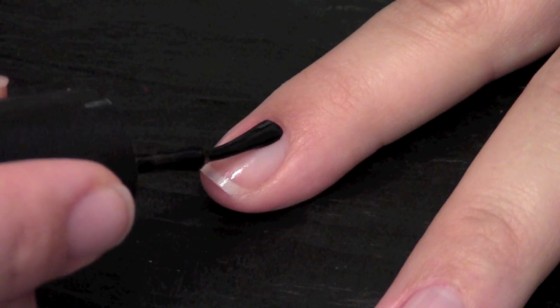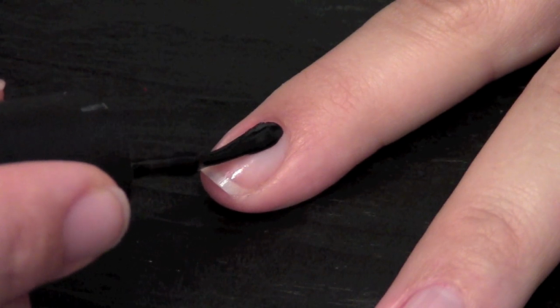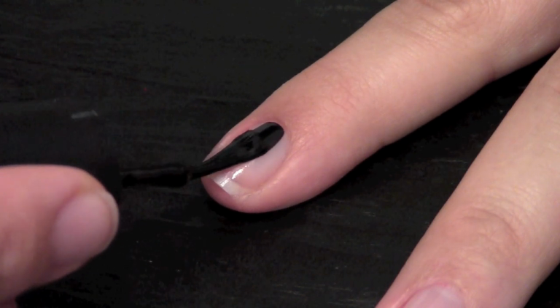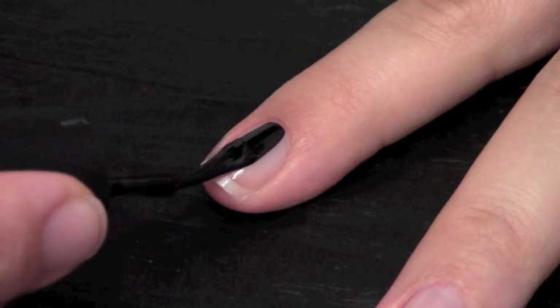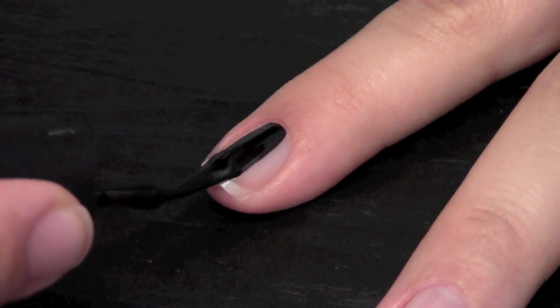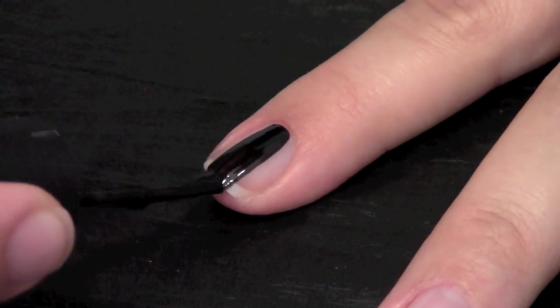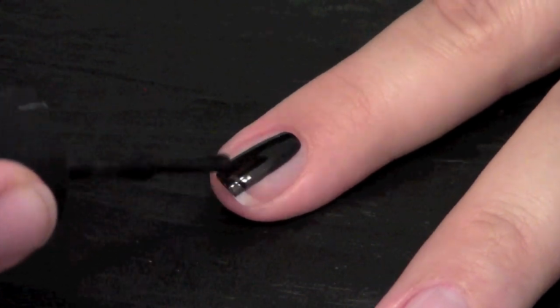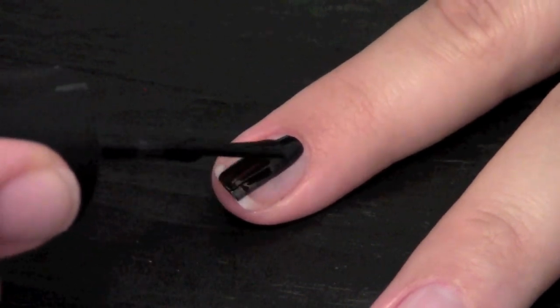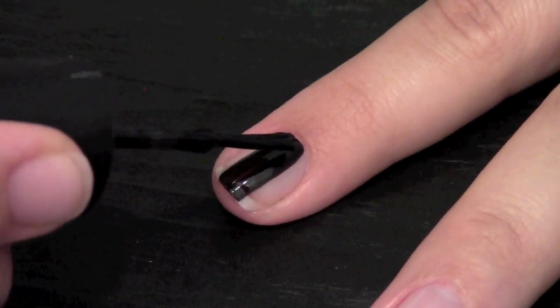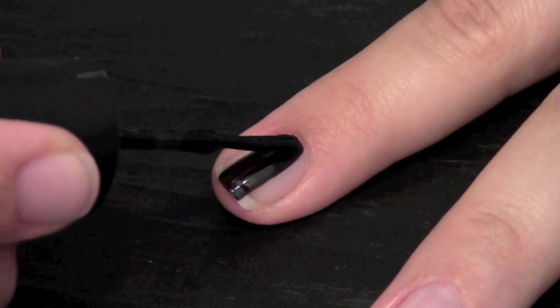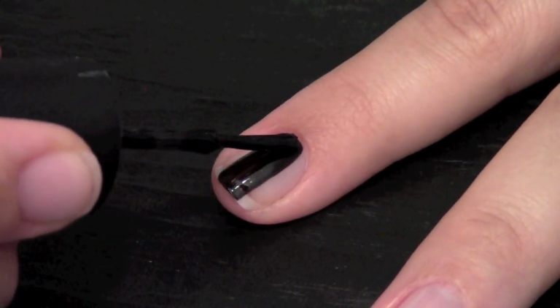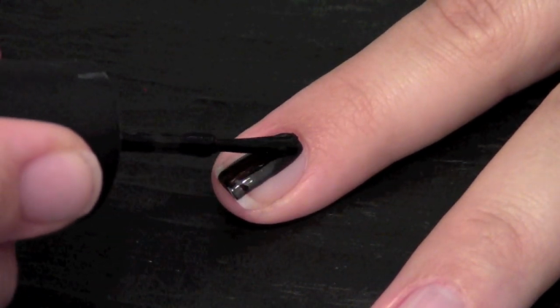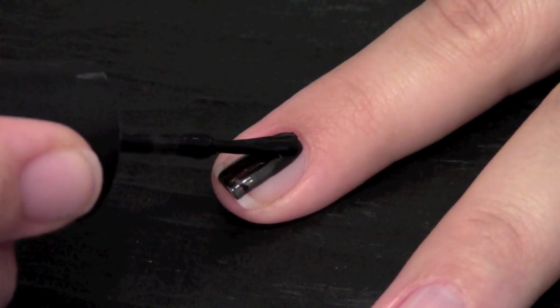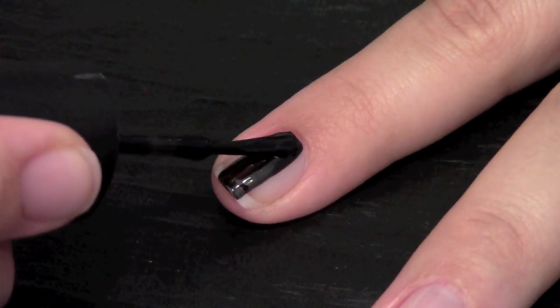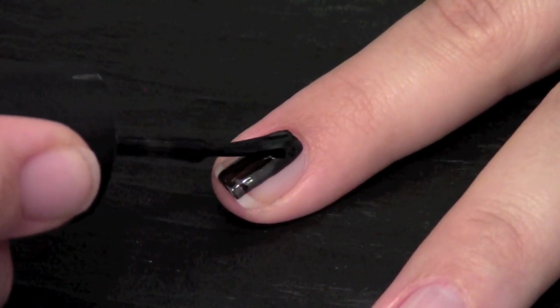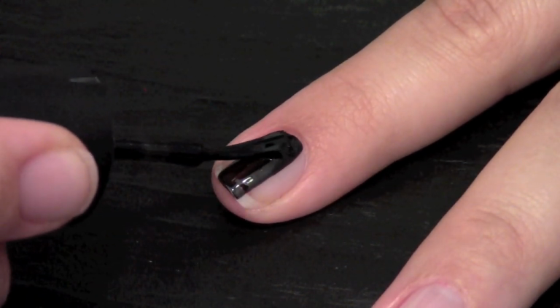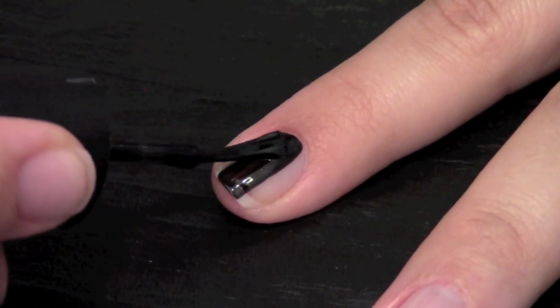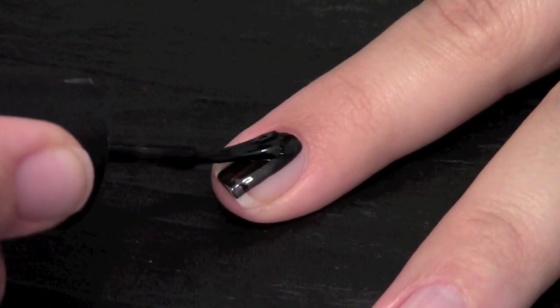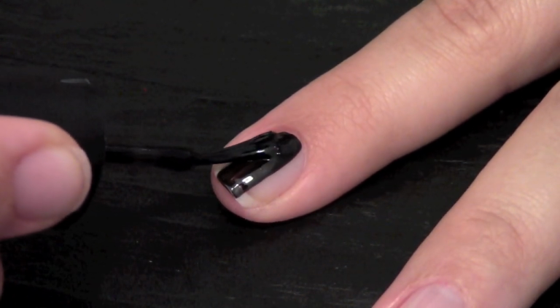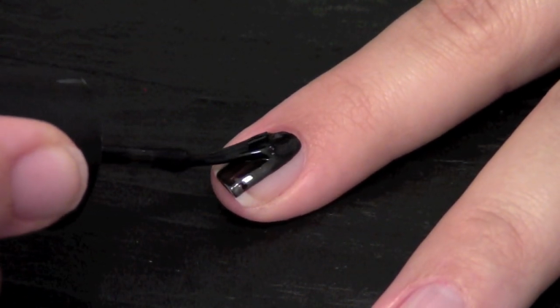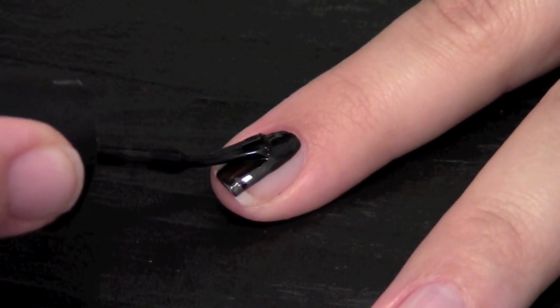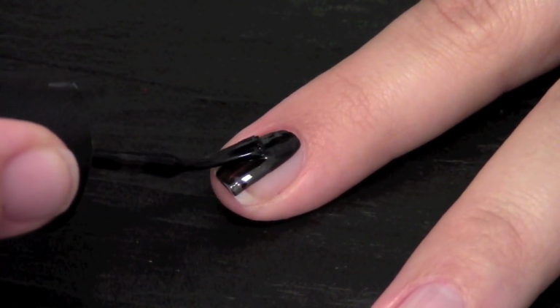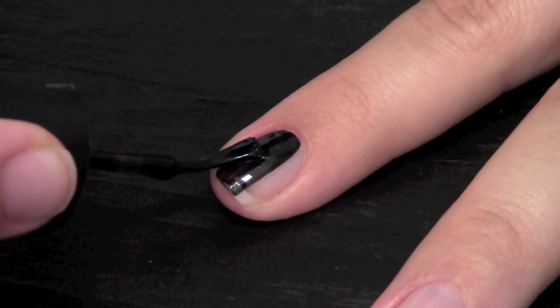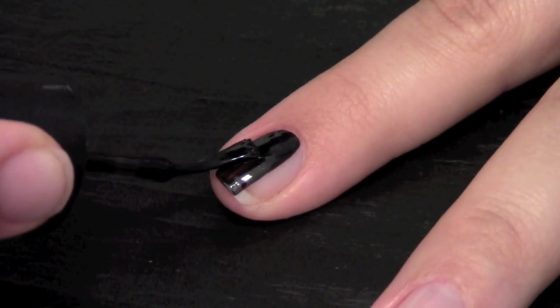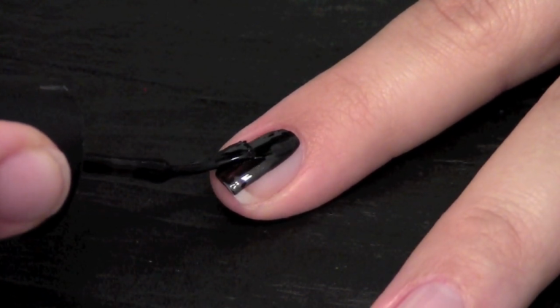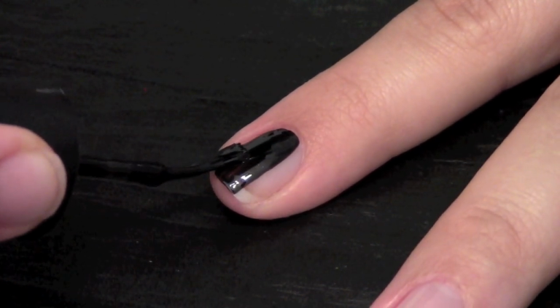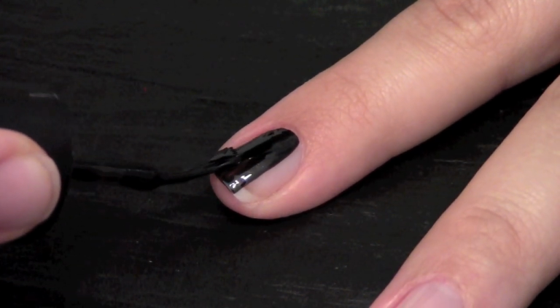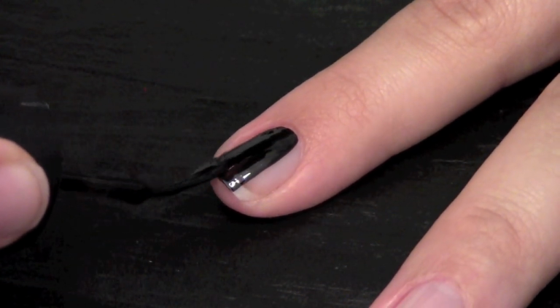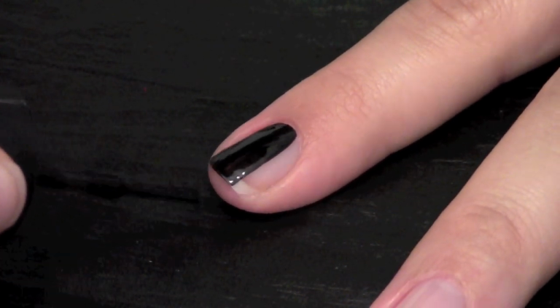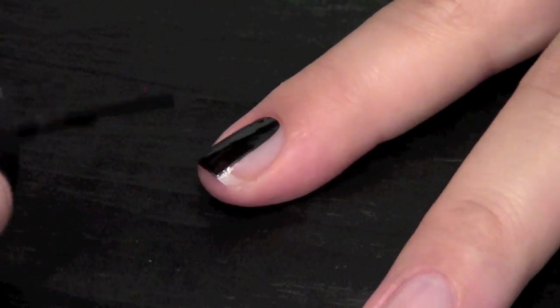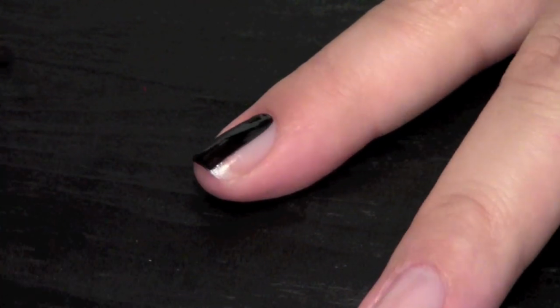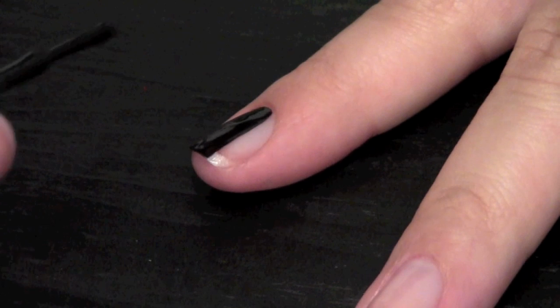Apply your black polish. I have a really good black polish so I only had to apply one layer.